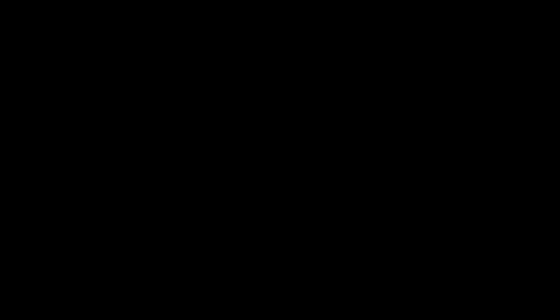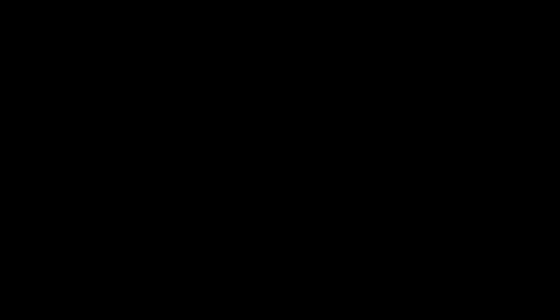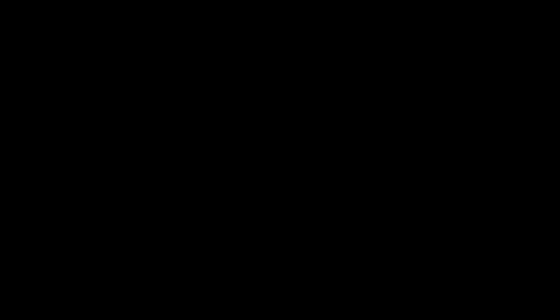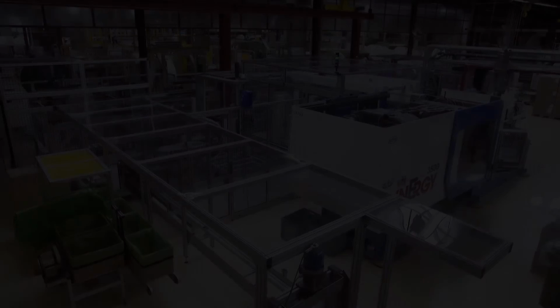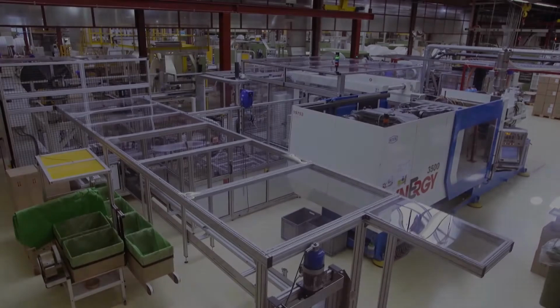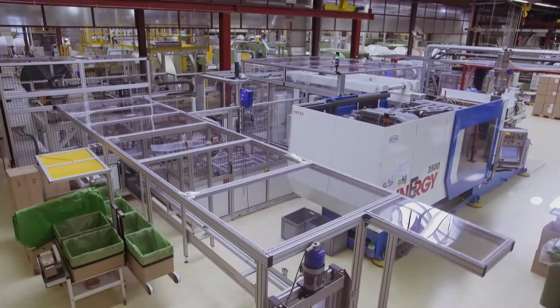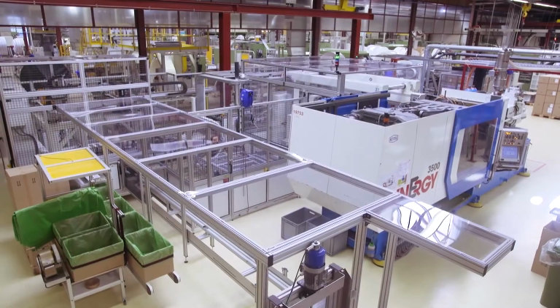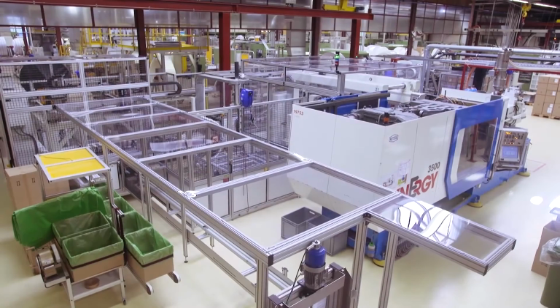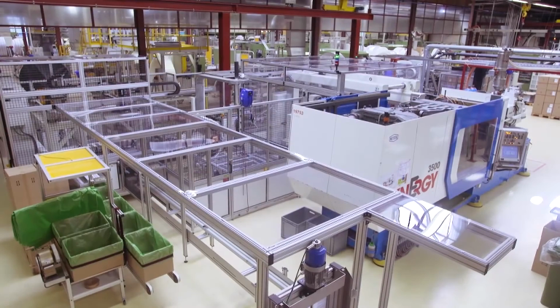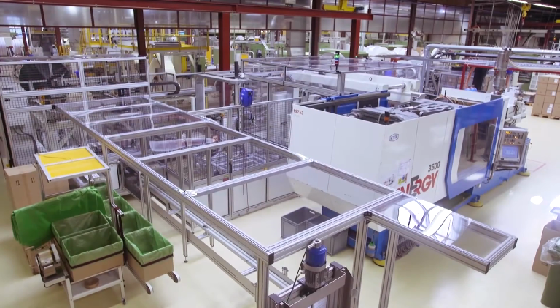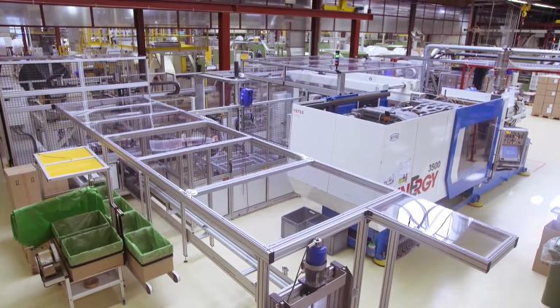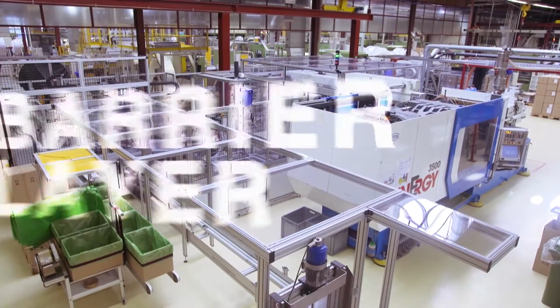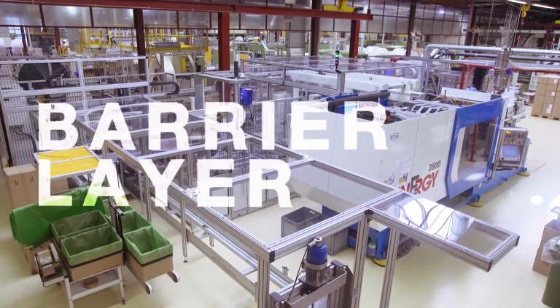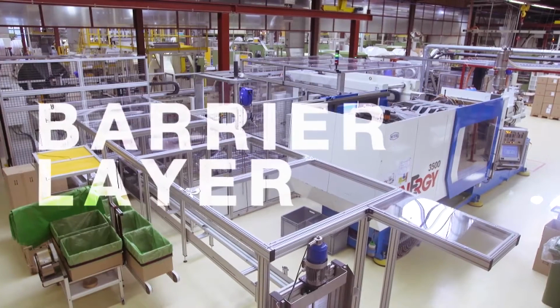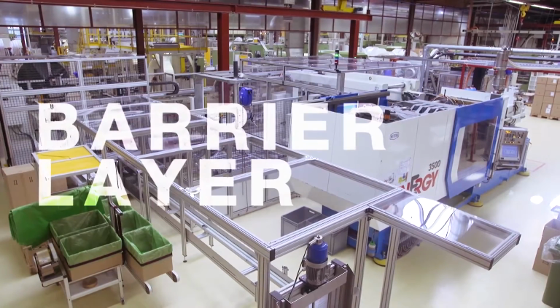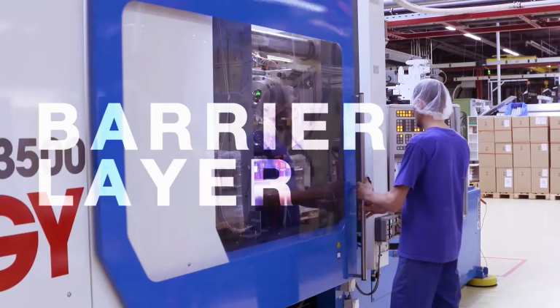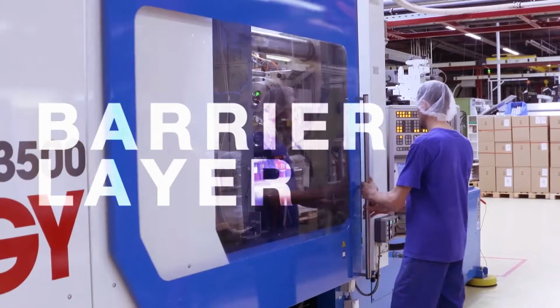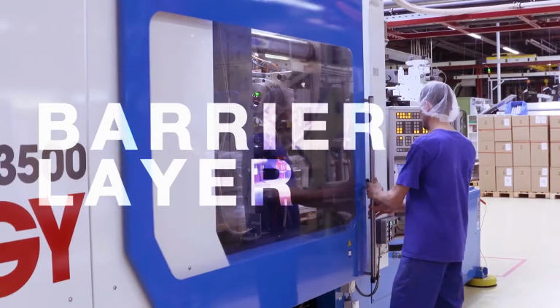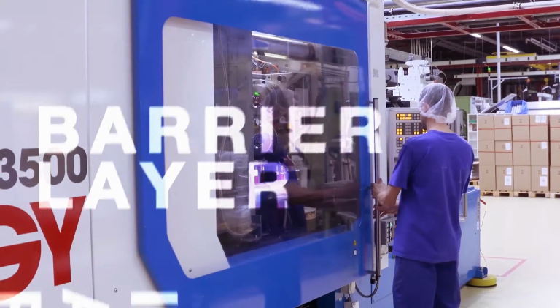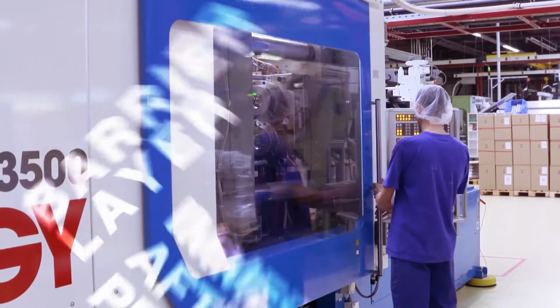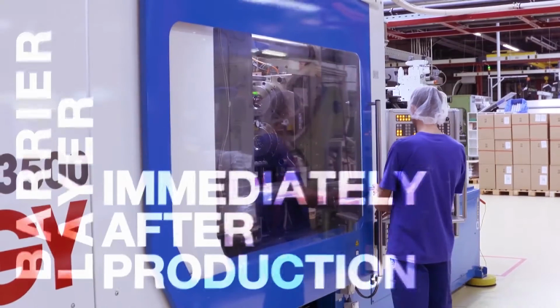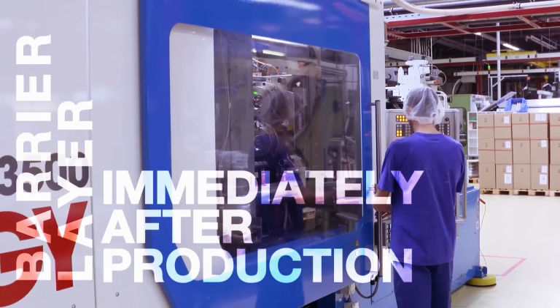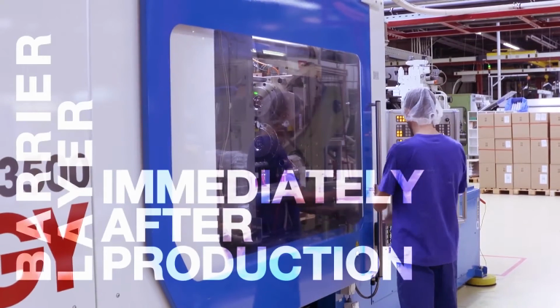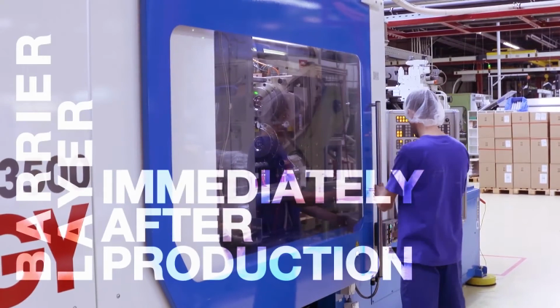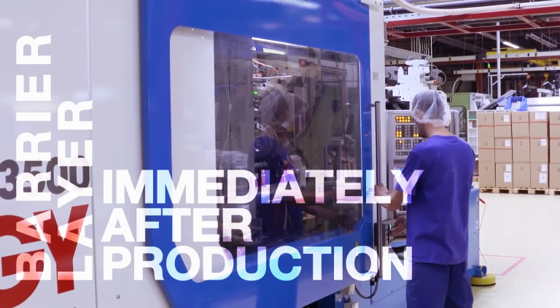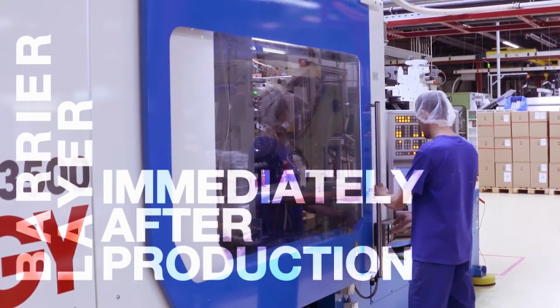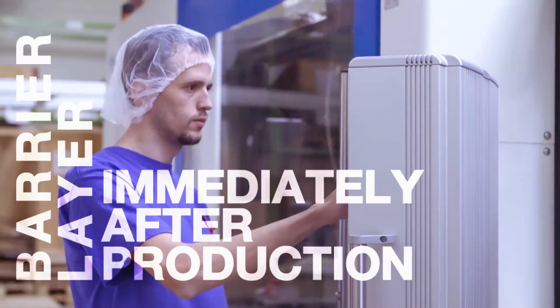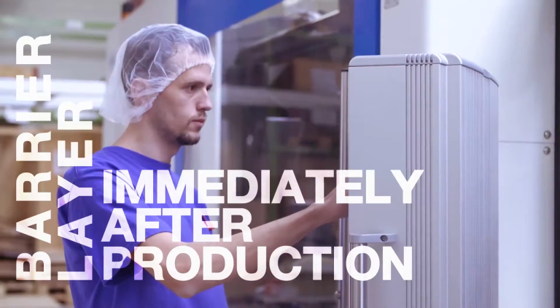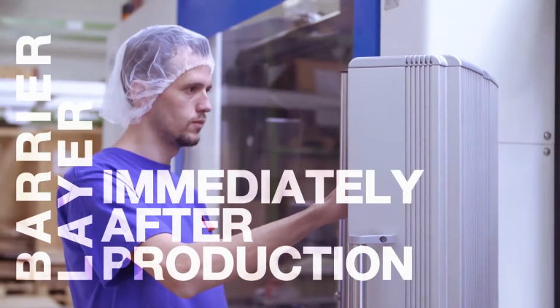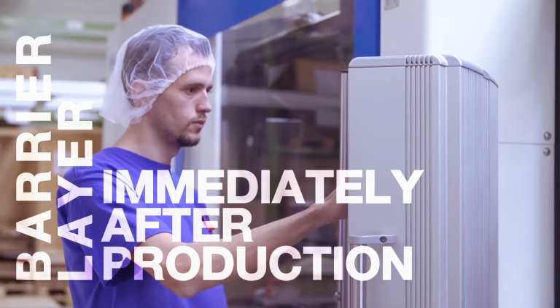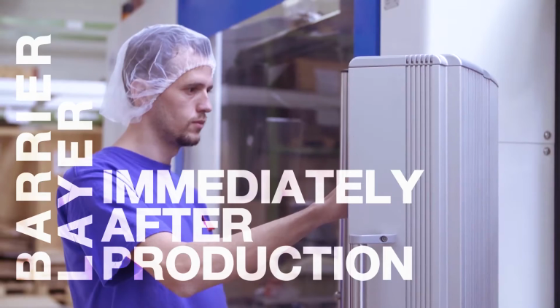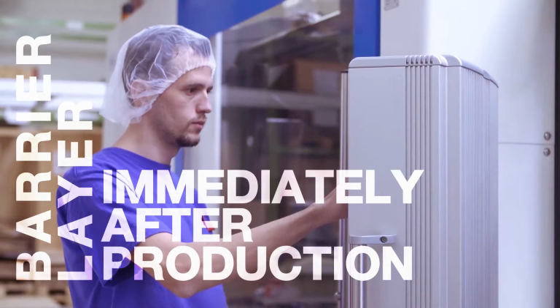In the field of plastic cup packaging, the company ranks among the global pioneers.